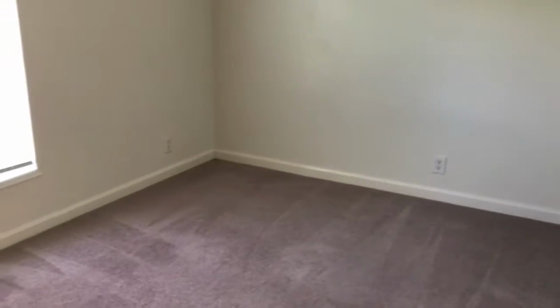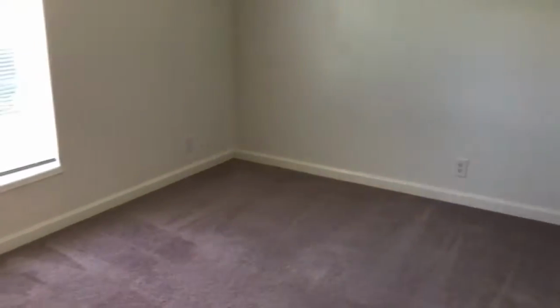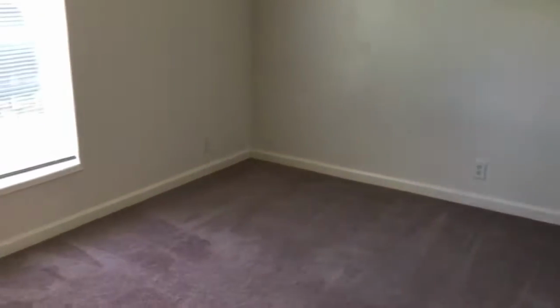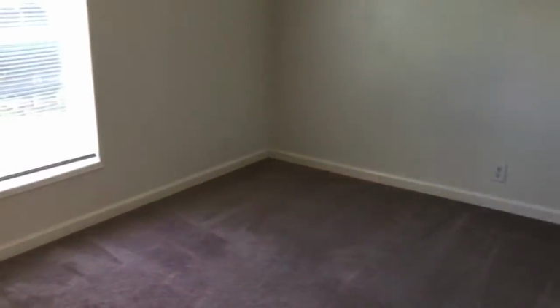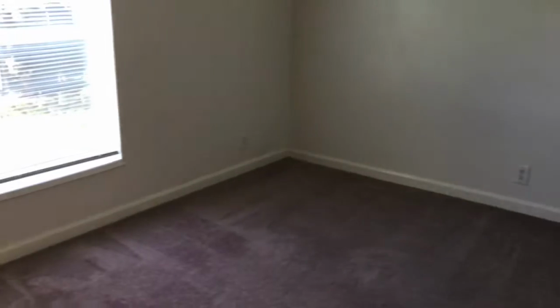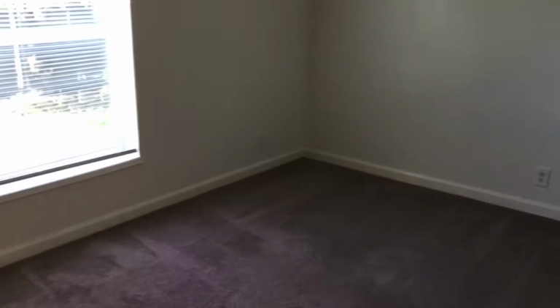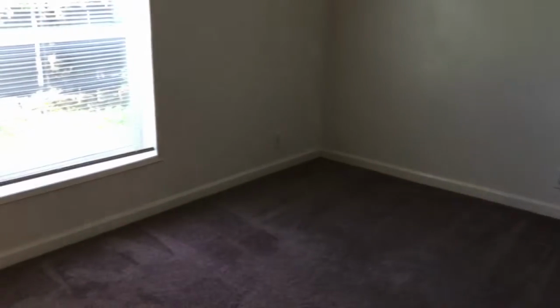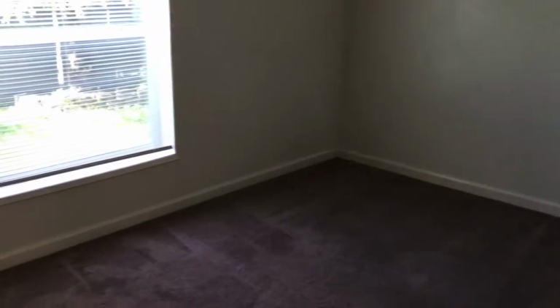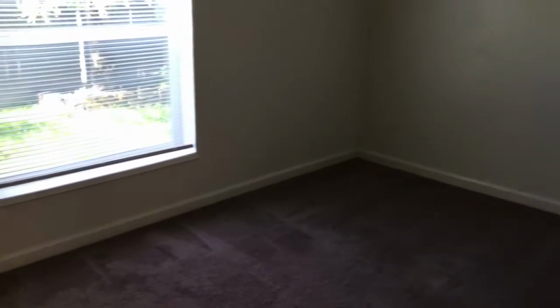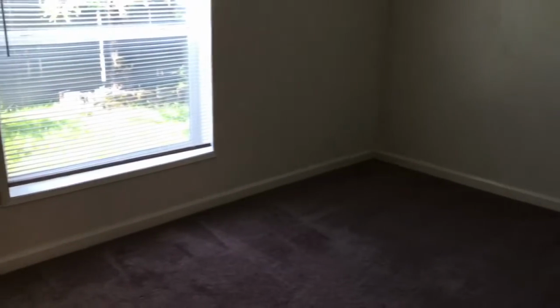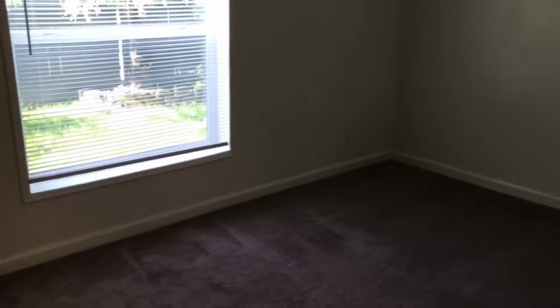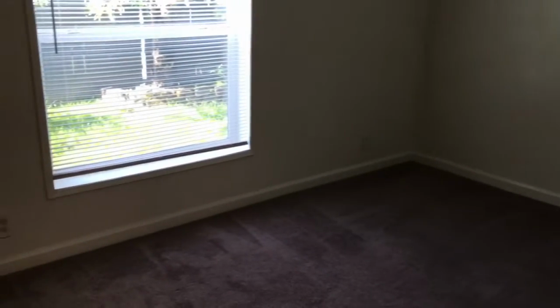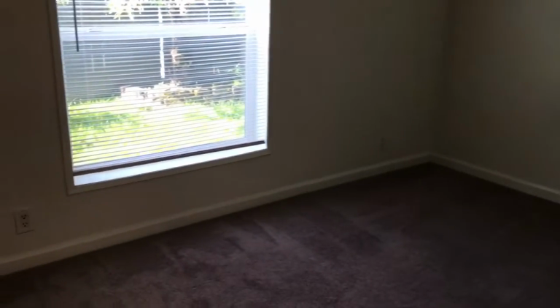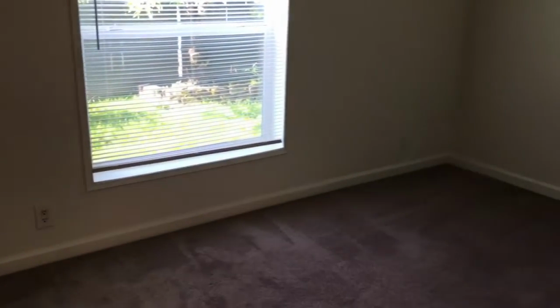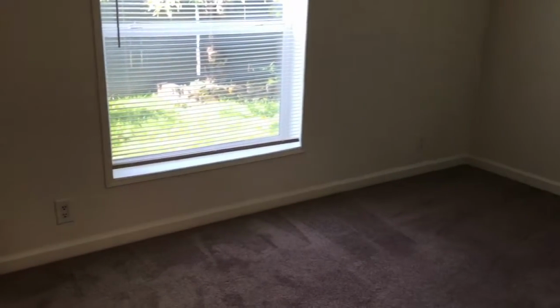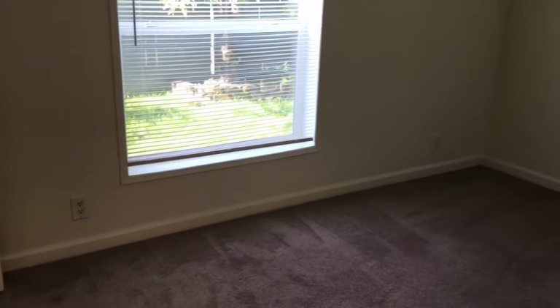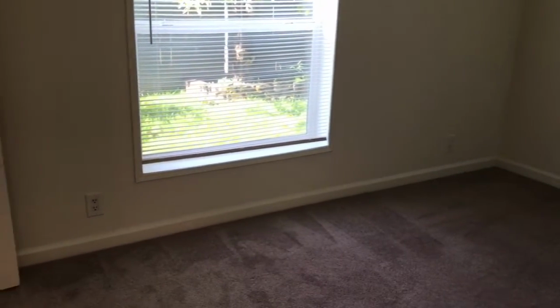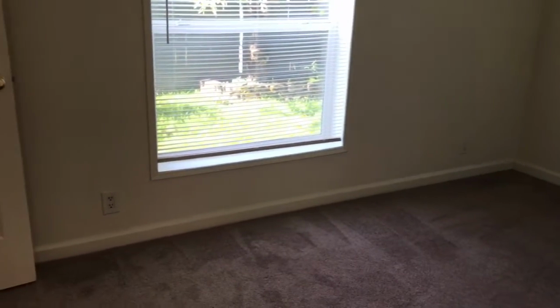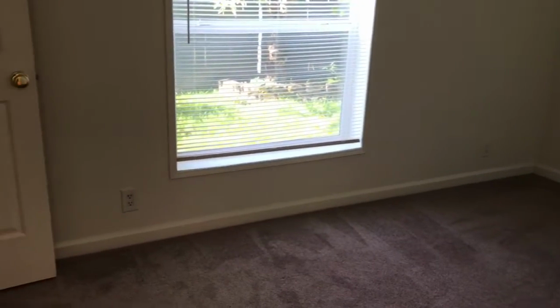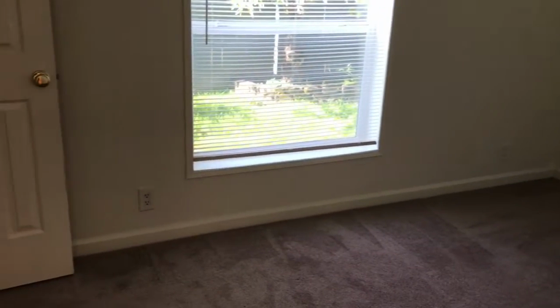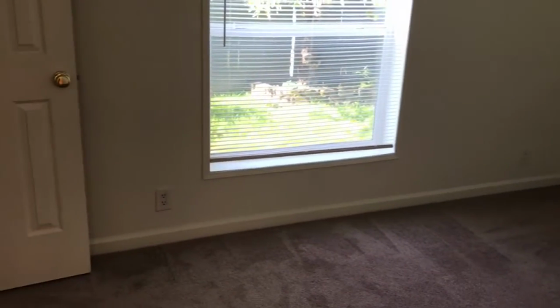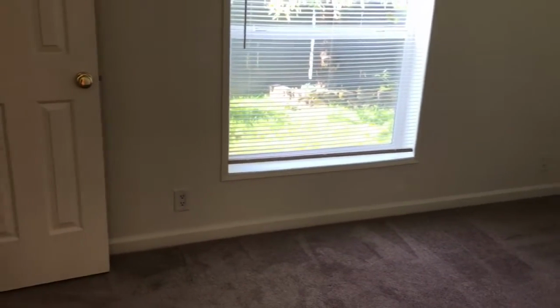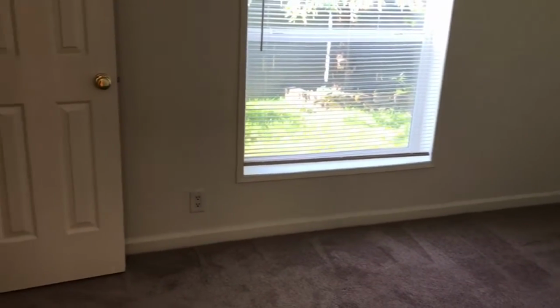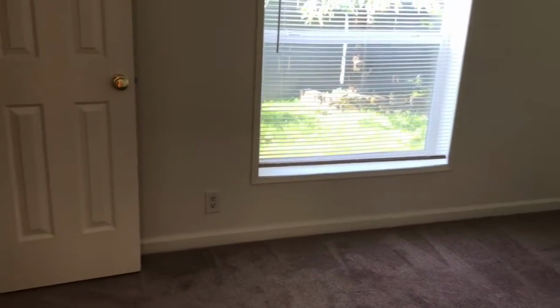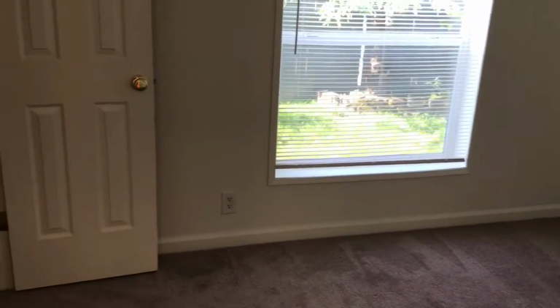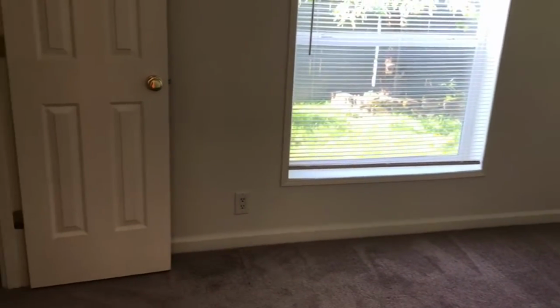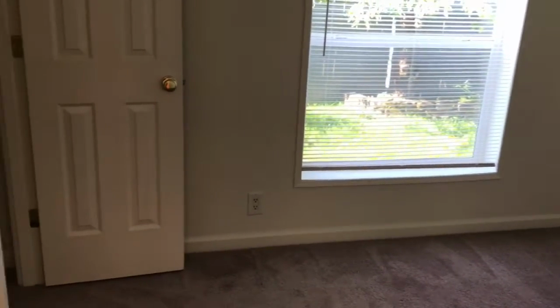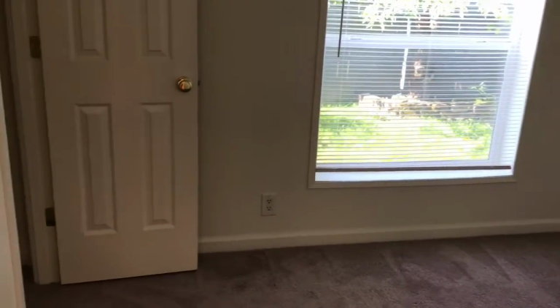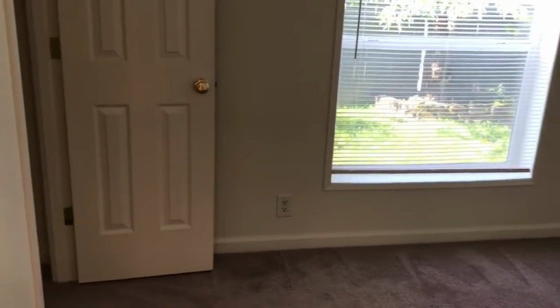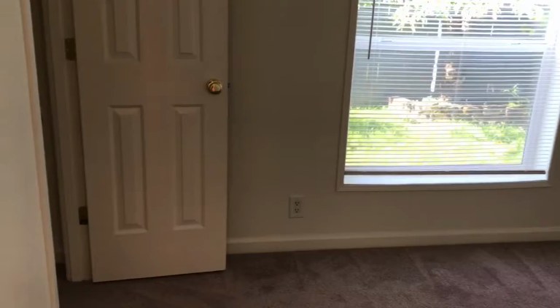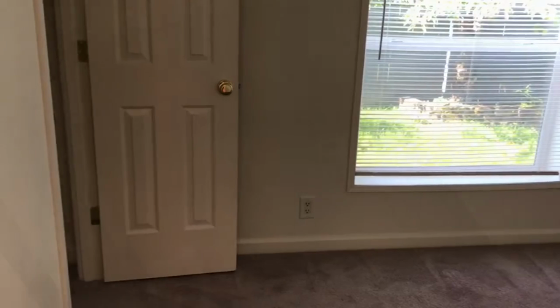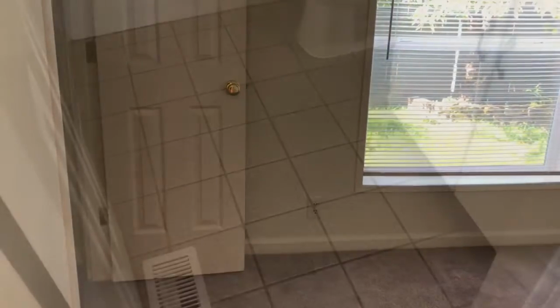A view of one of the secondary rooms off of the living room, which is carpeted and has a good-sized closet.